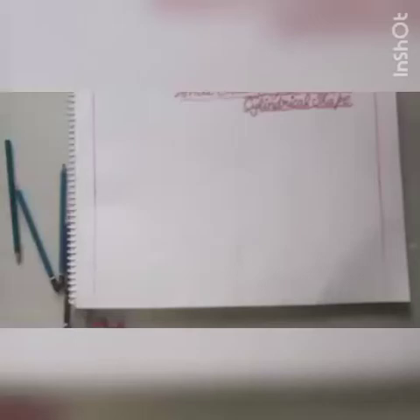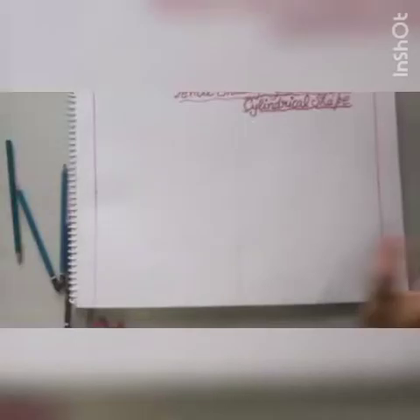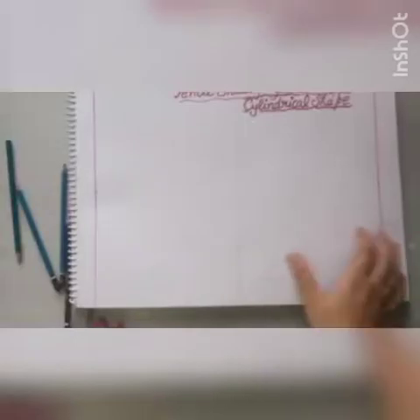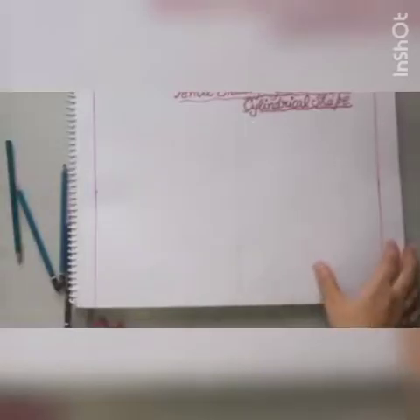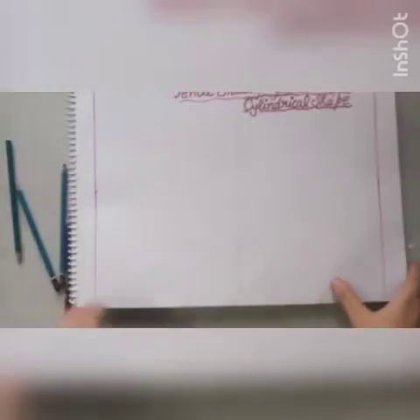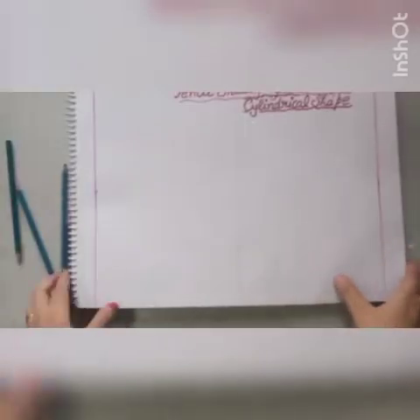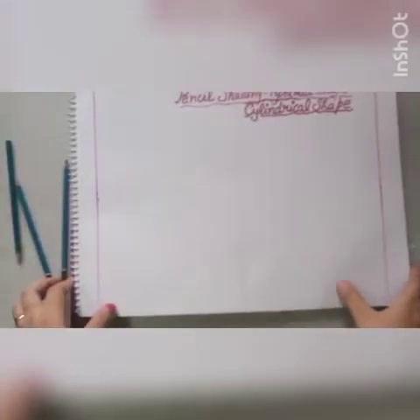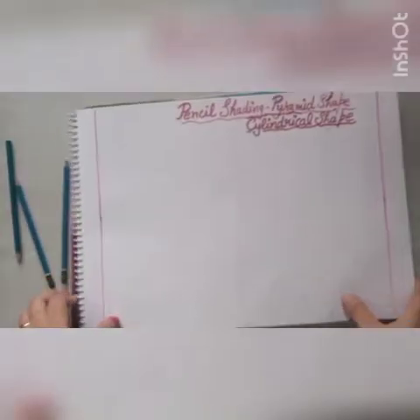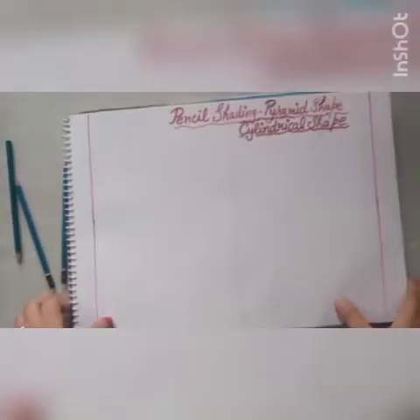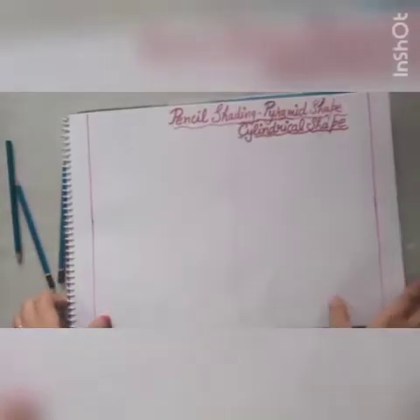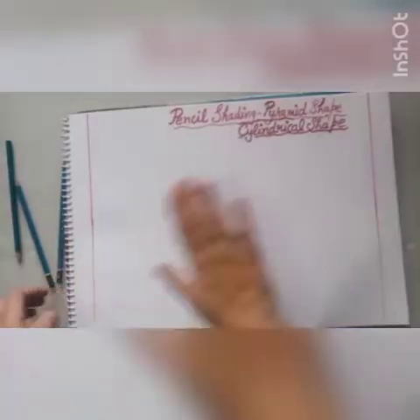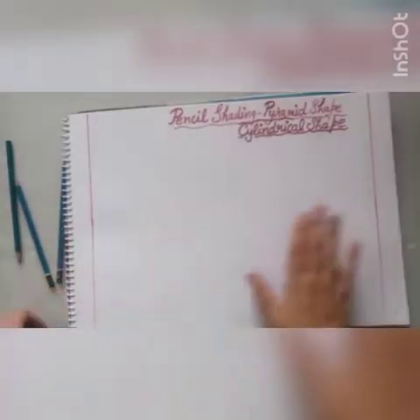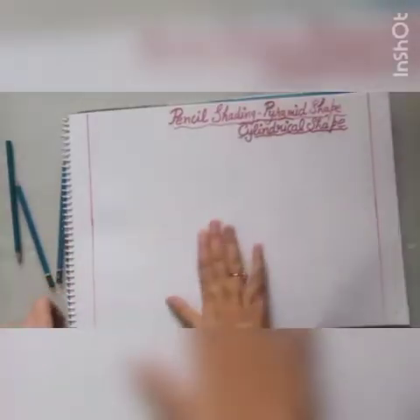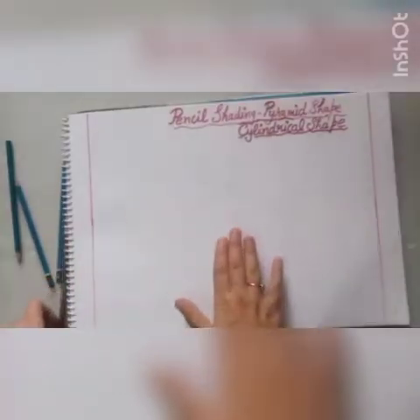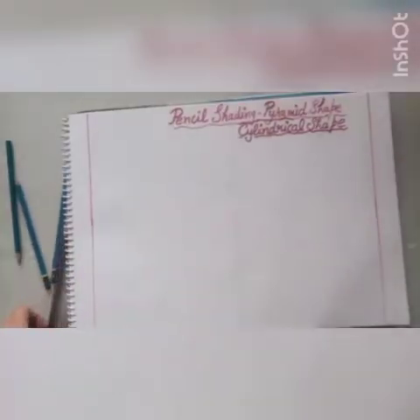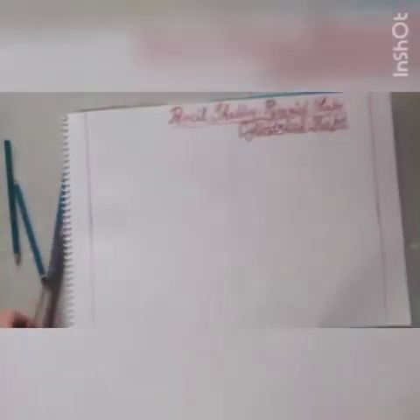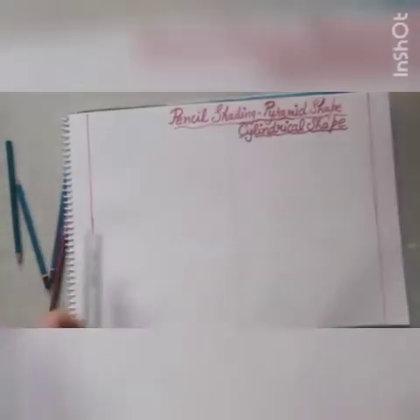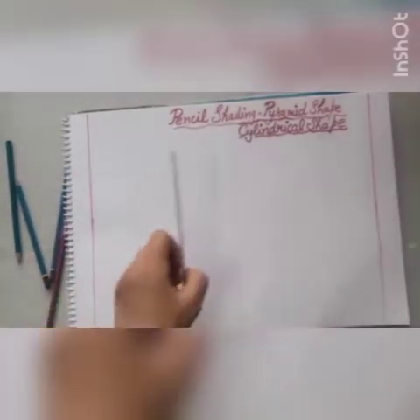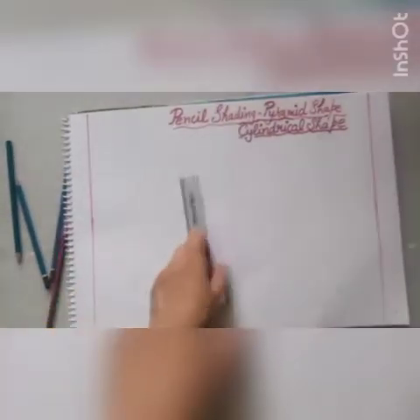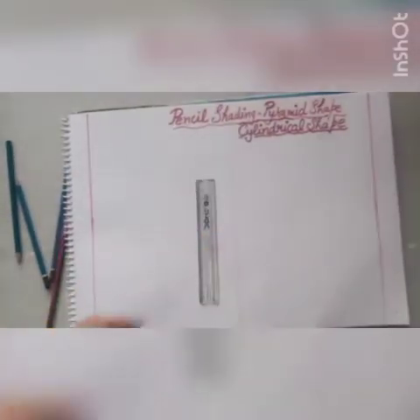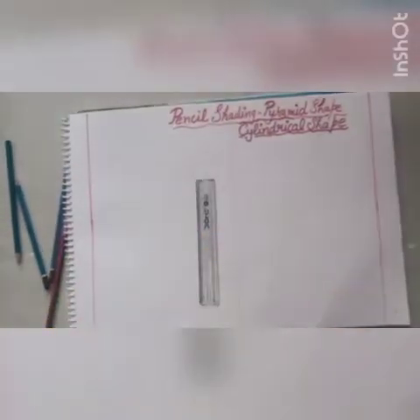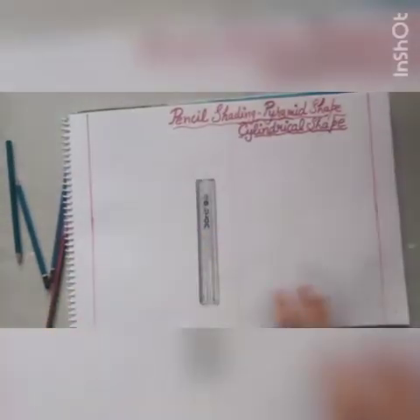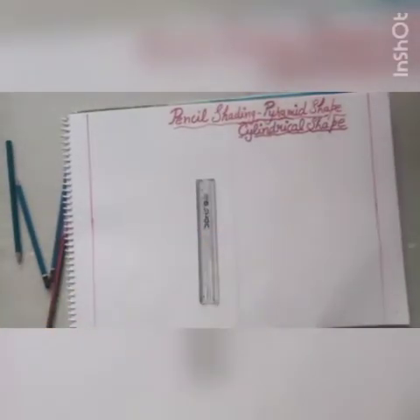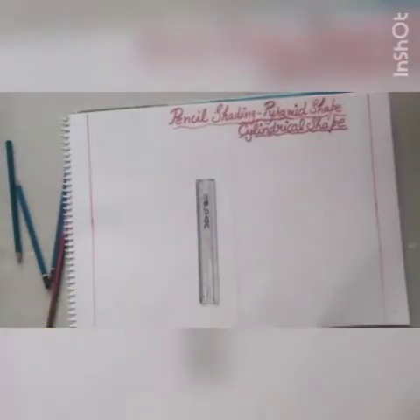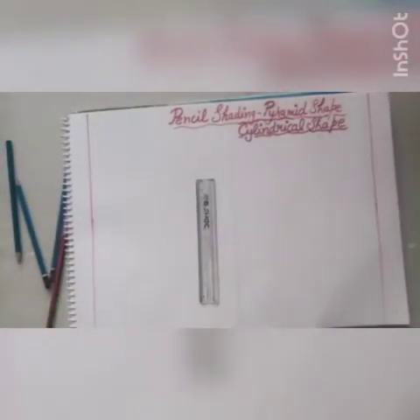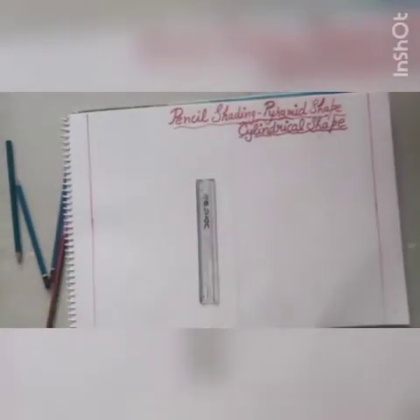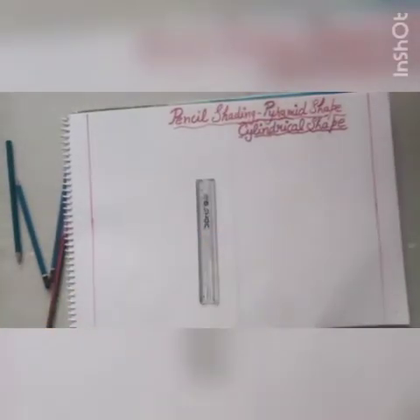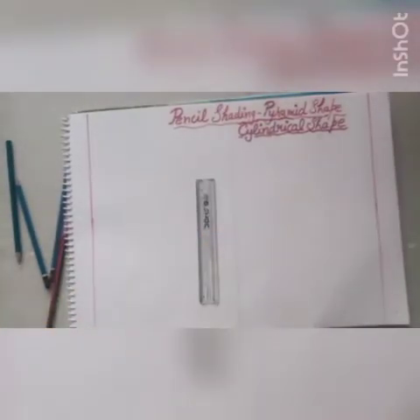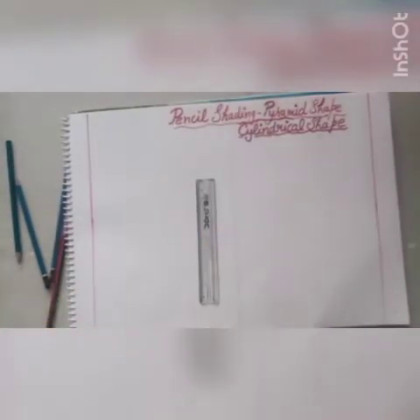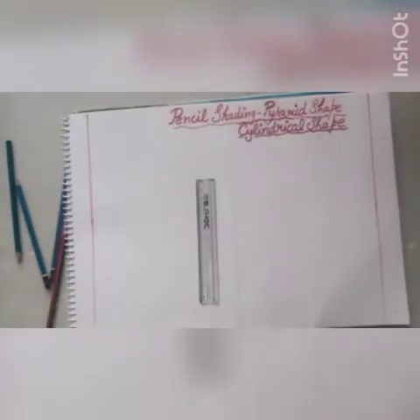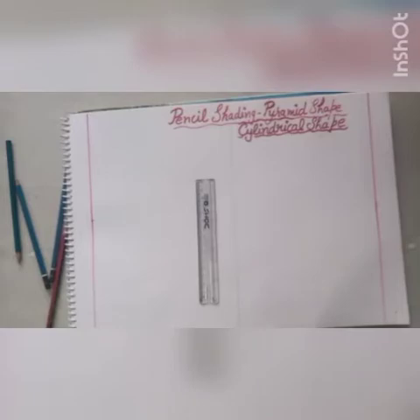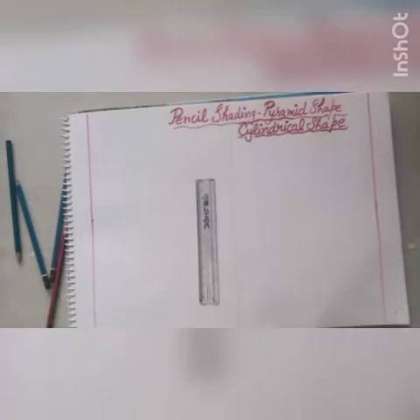Hello students, today we will make pencil shading pyramid and cylindrical shape.